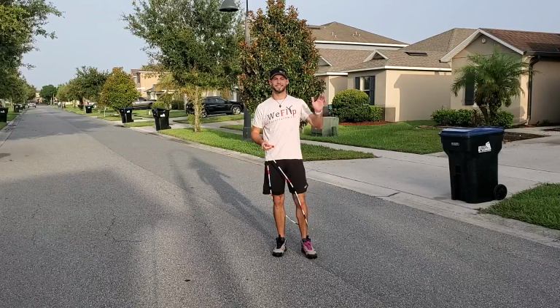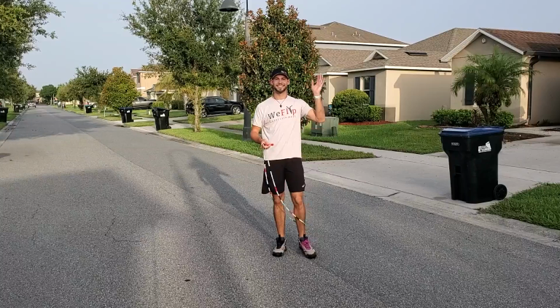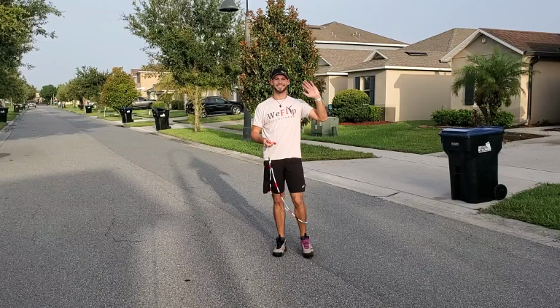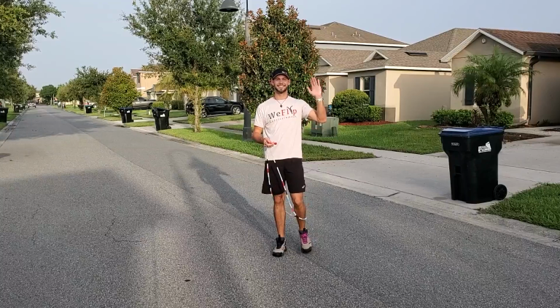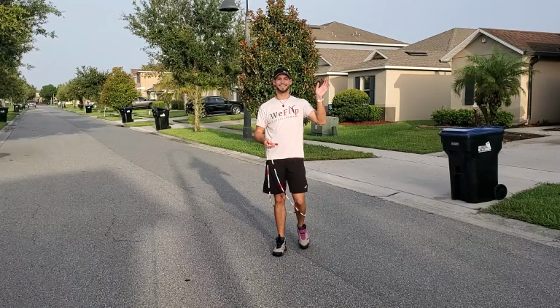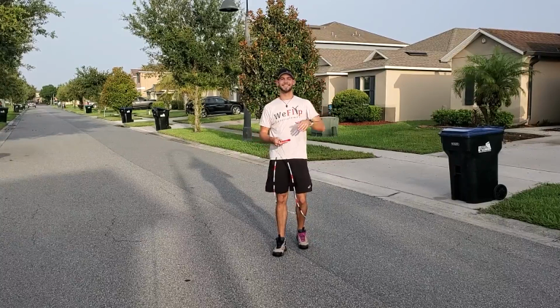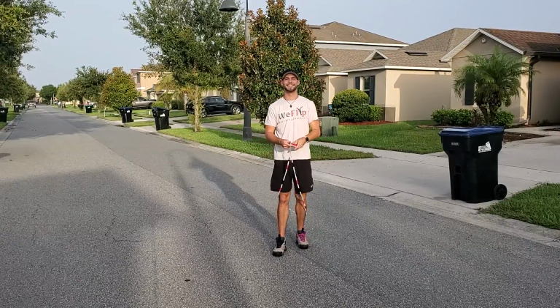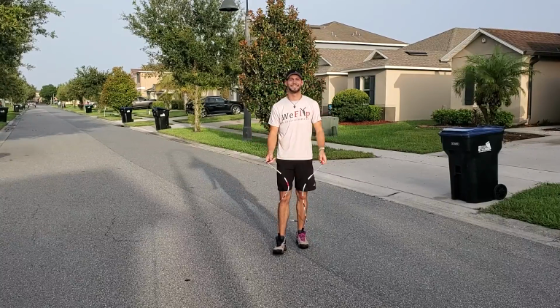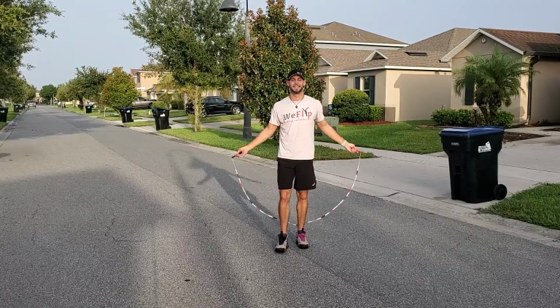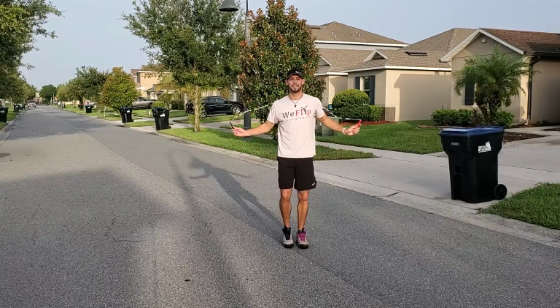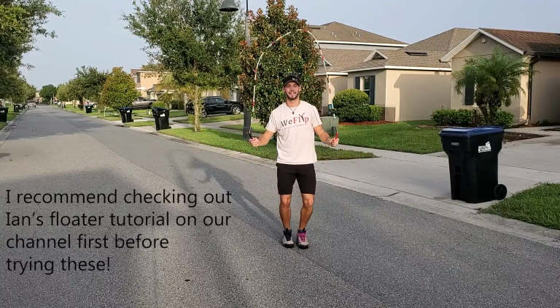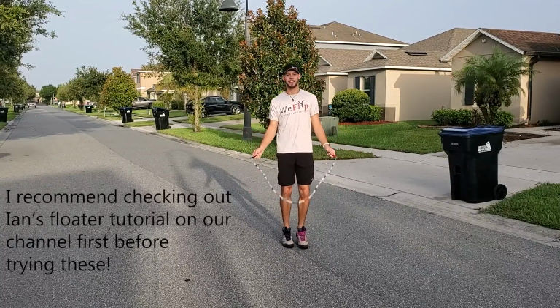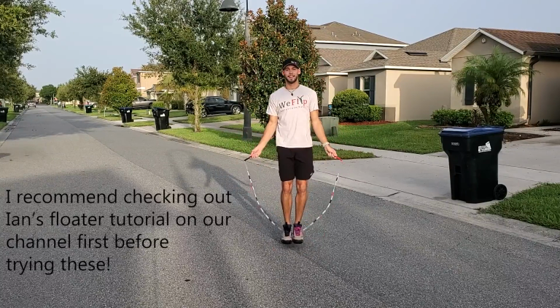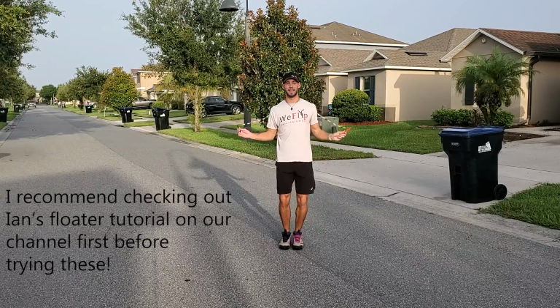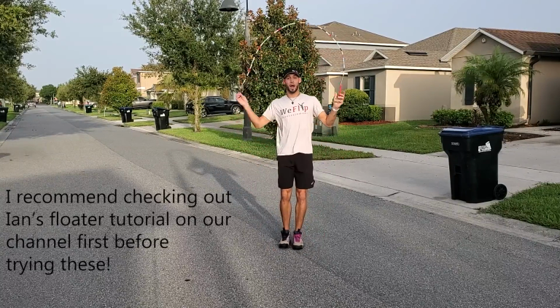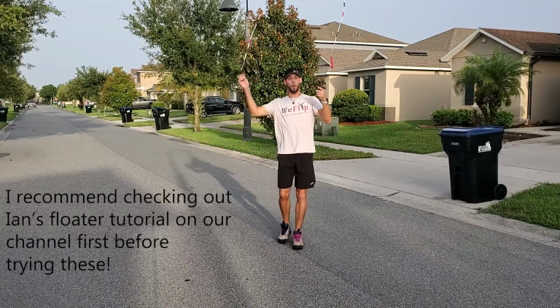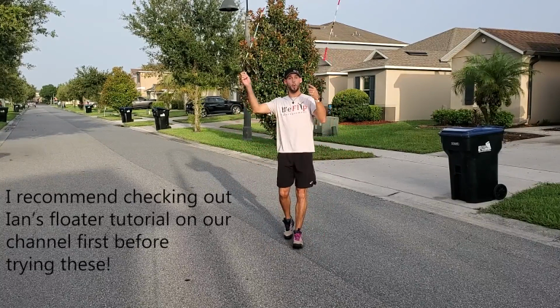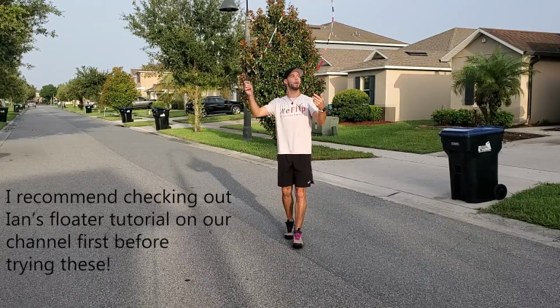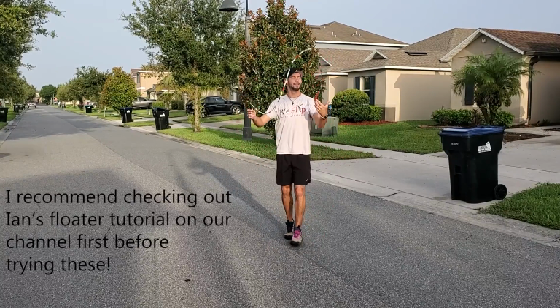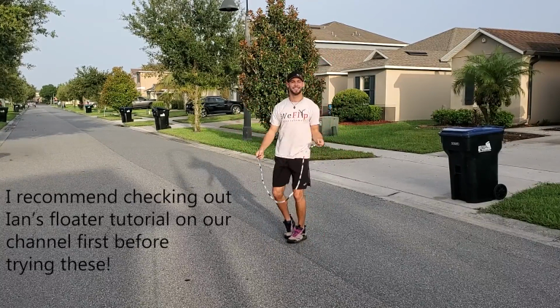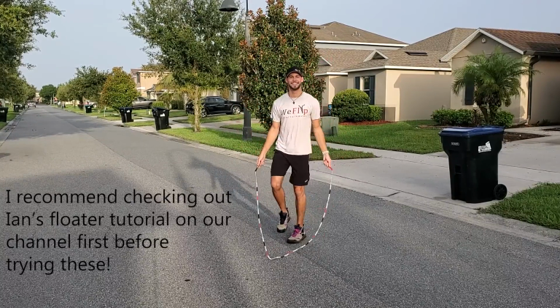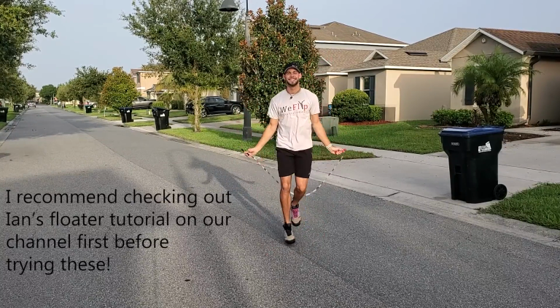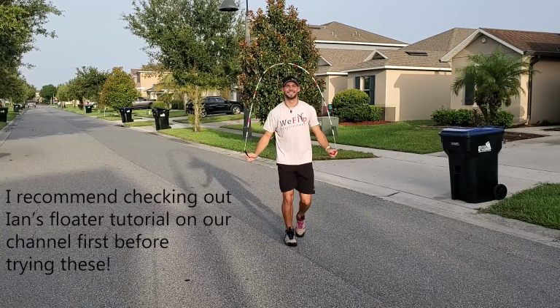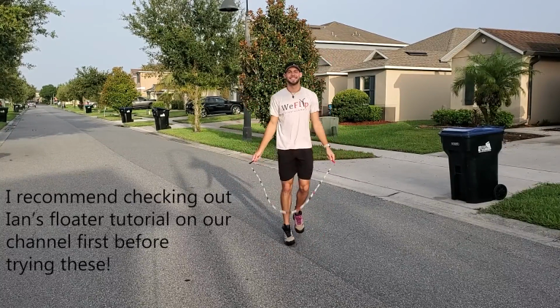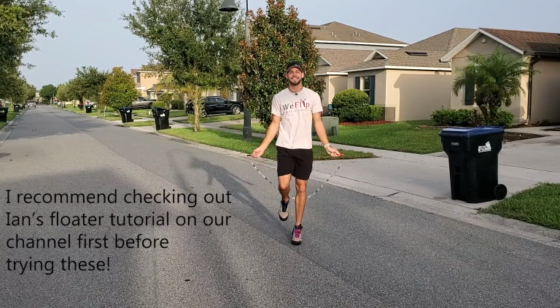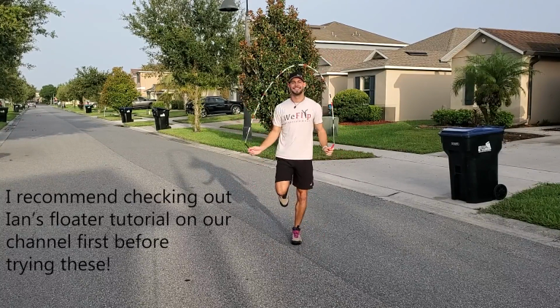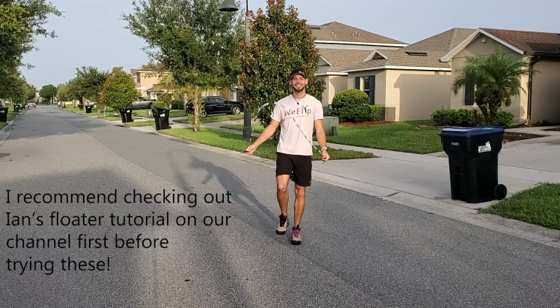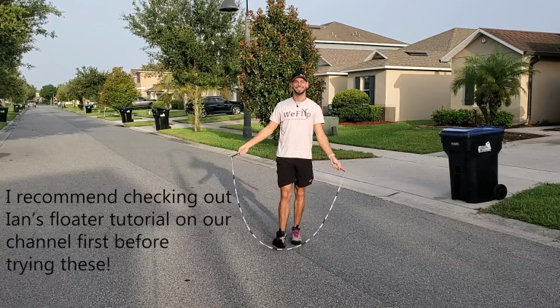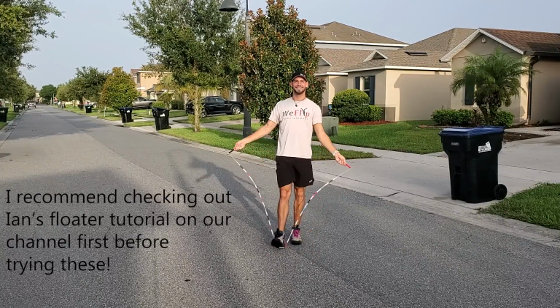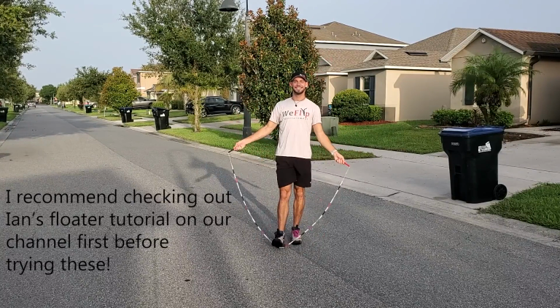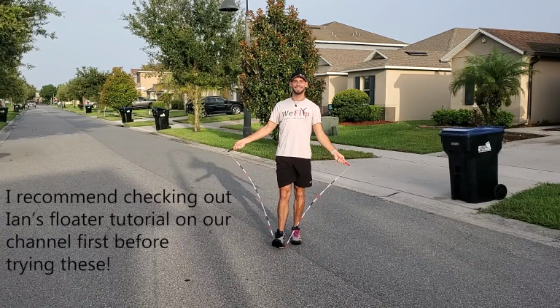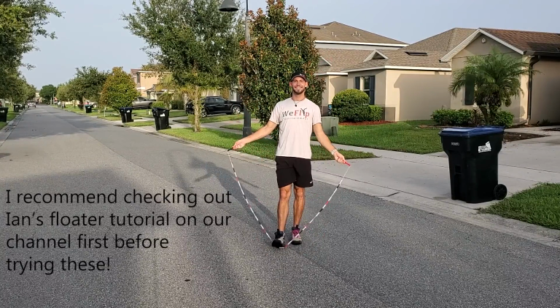Hey y'all, this is Alex from Reflop Entertainment, and today we're going over three easy floaters. Let's go!